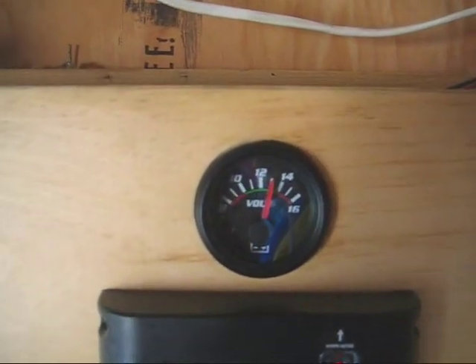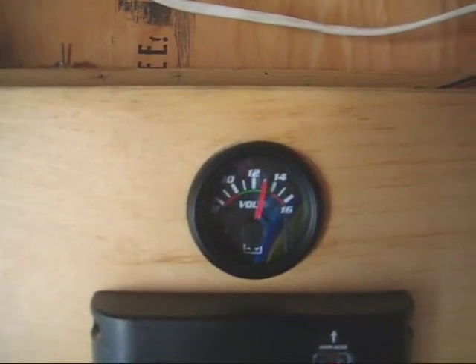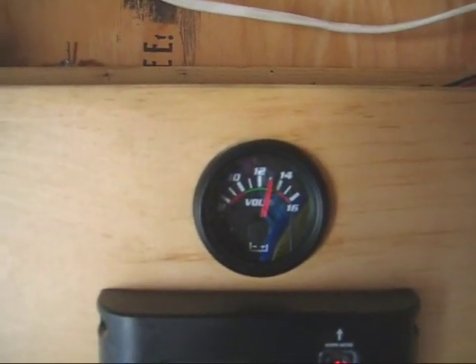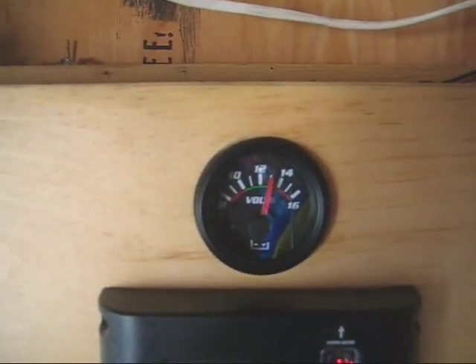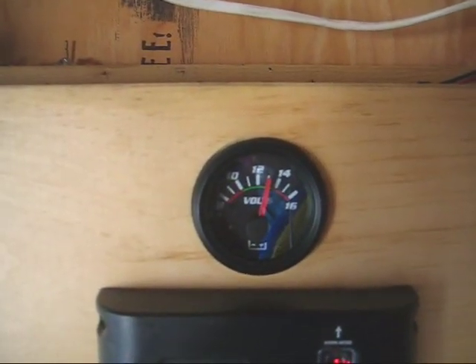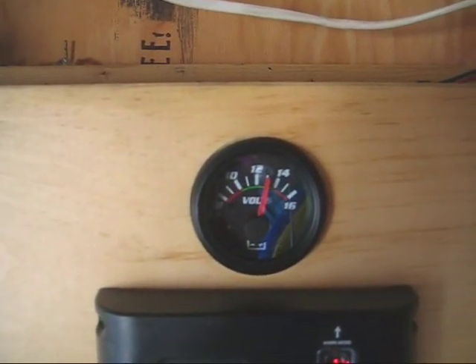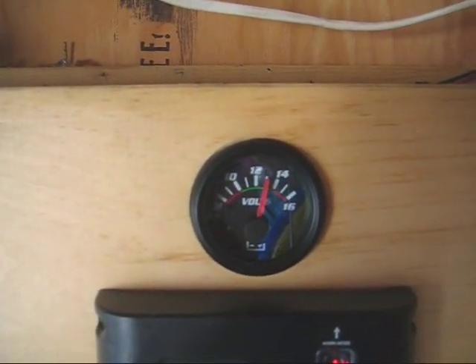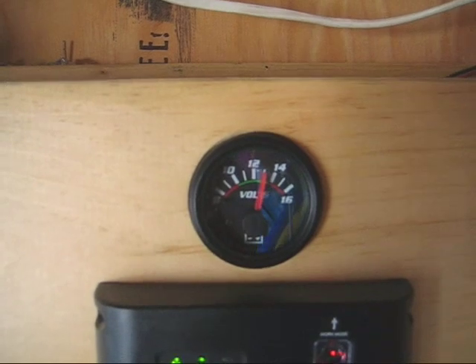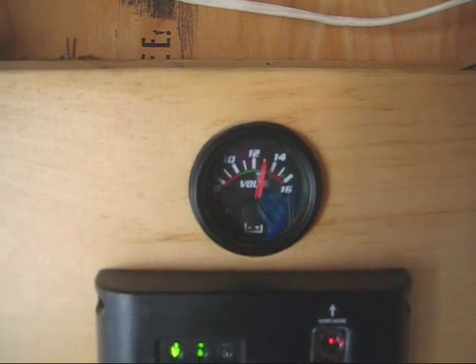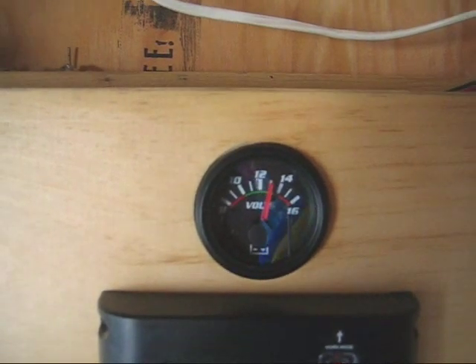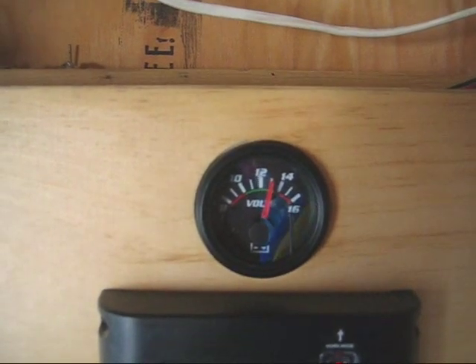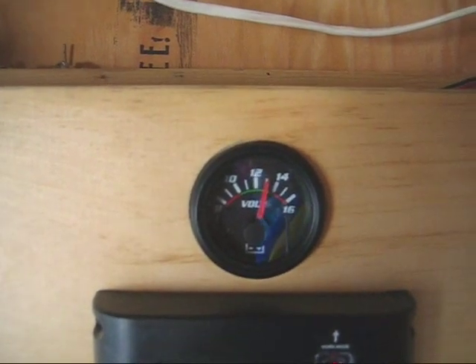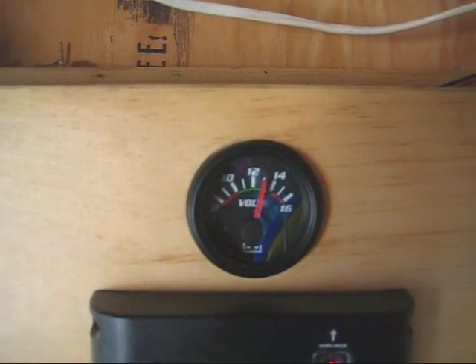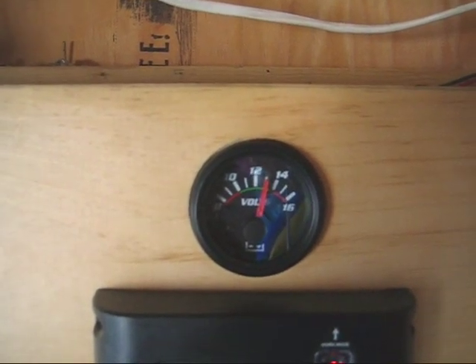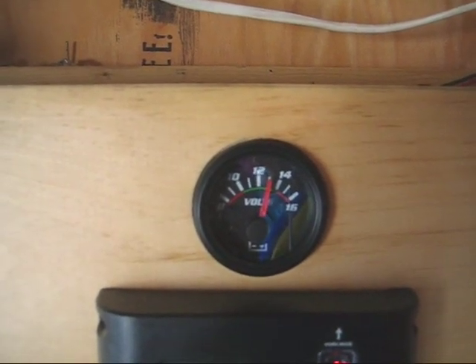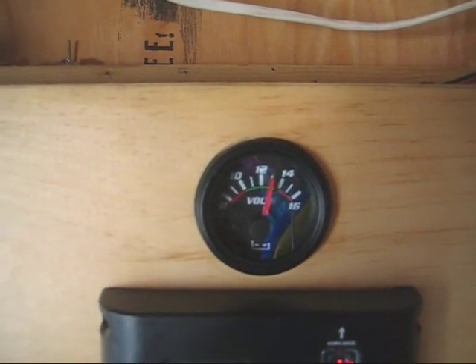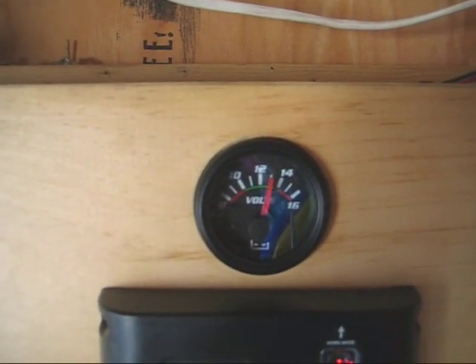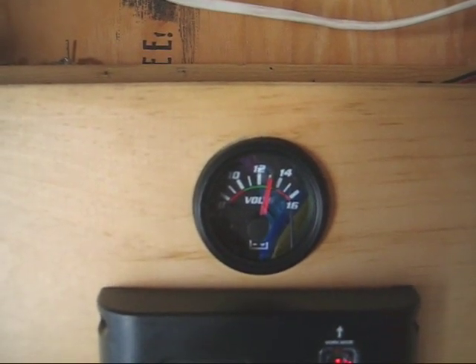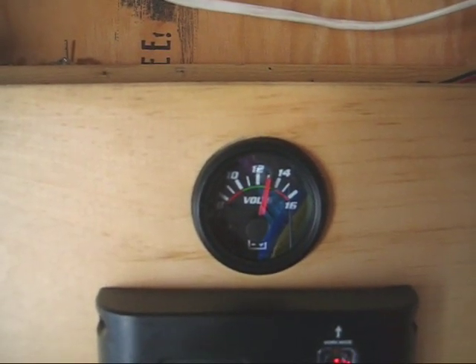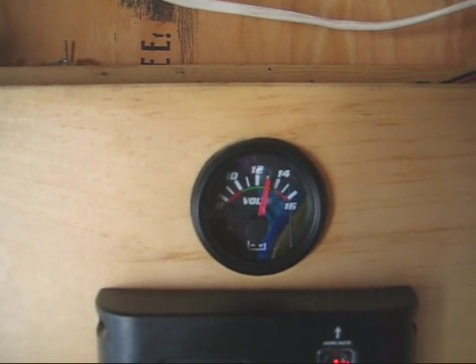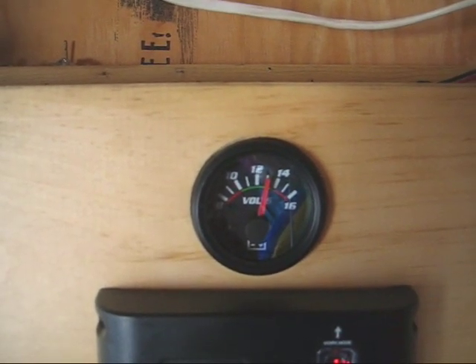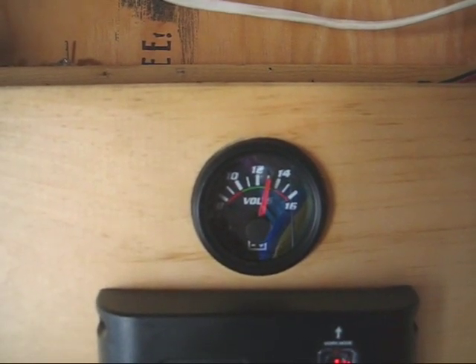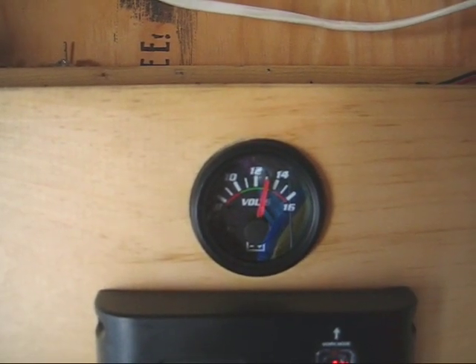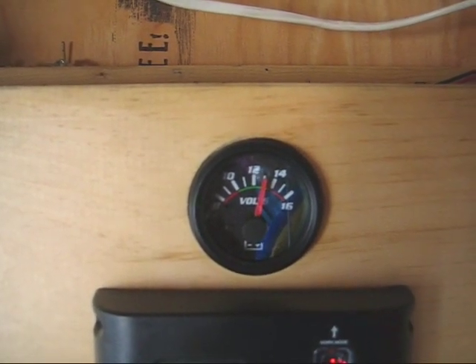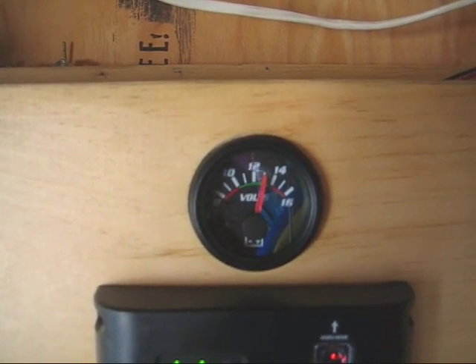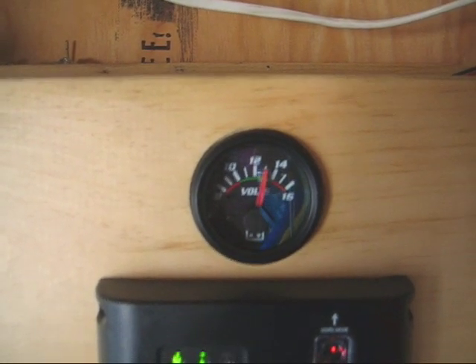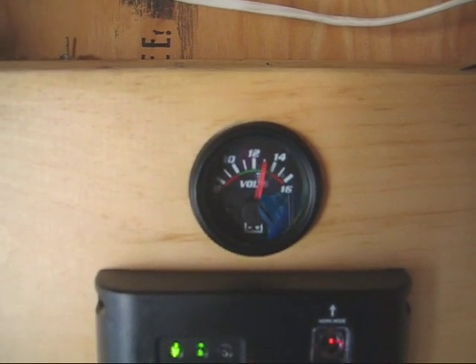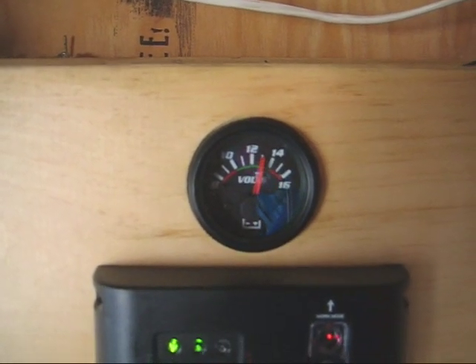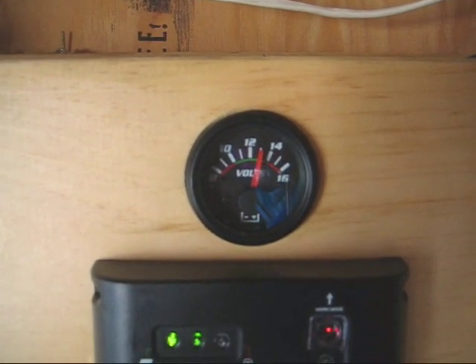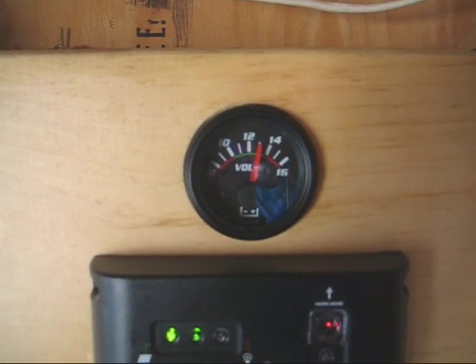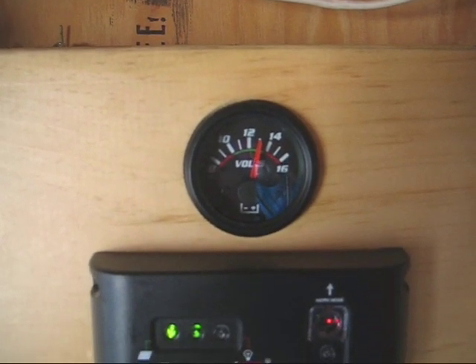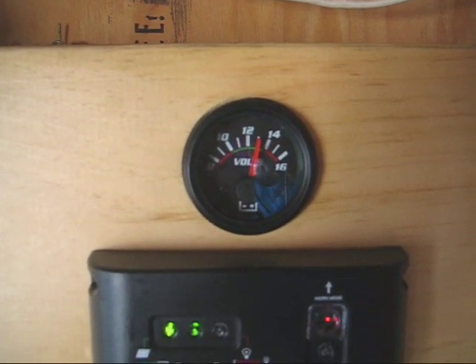Not sure what I'll use that light control option for just yet, but I'll think of something. And this is just an analog dash voltmeter that I bought for a few bucks — gives me an idea of what my volts are.